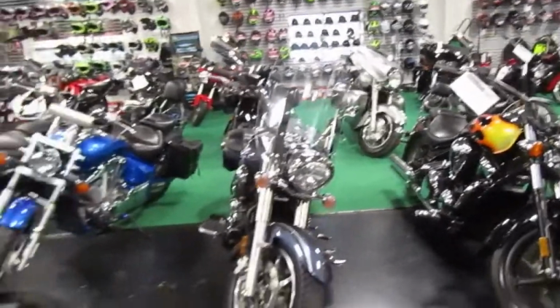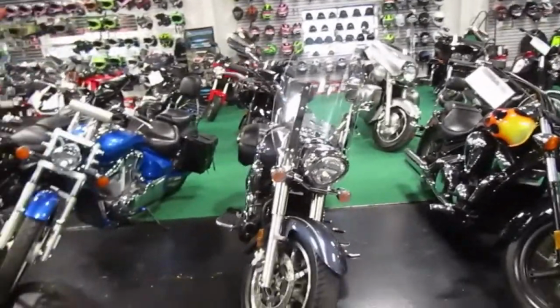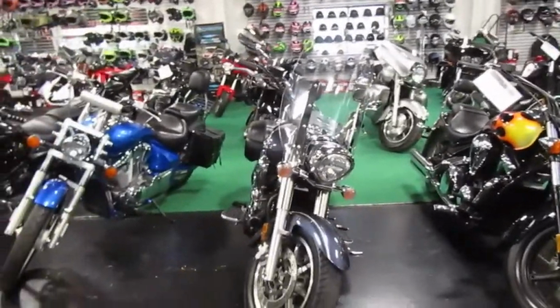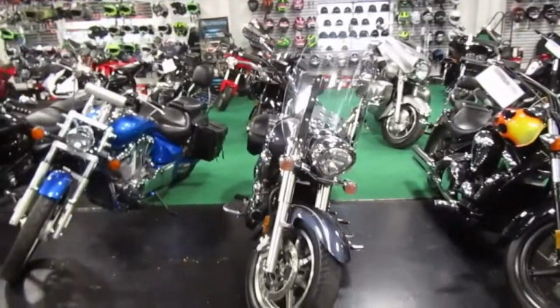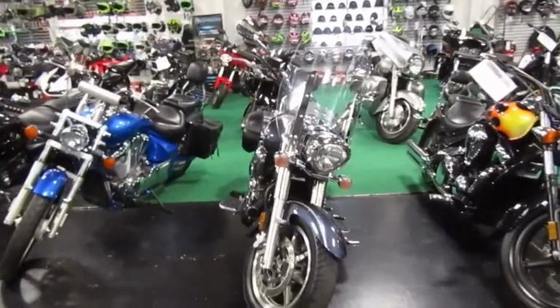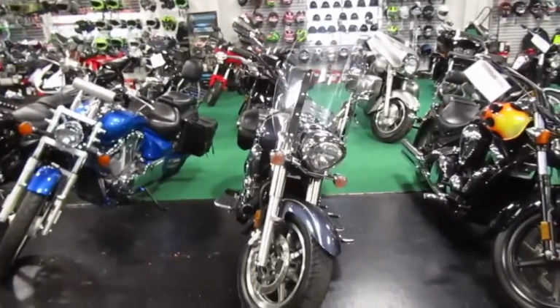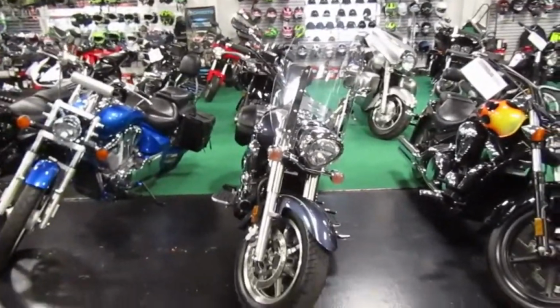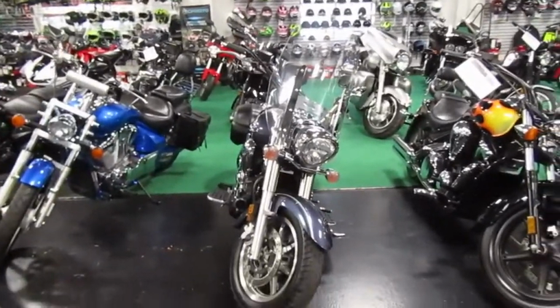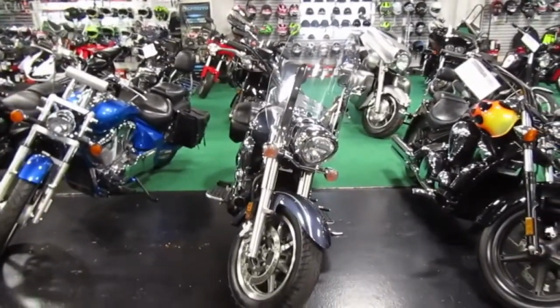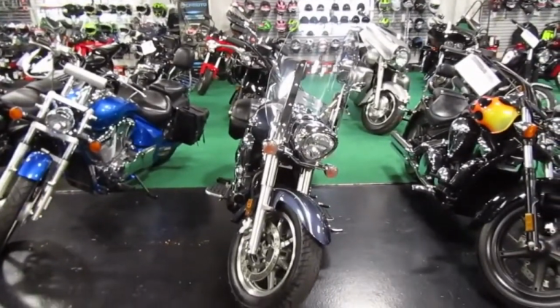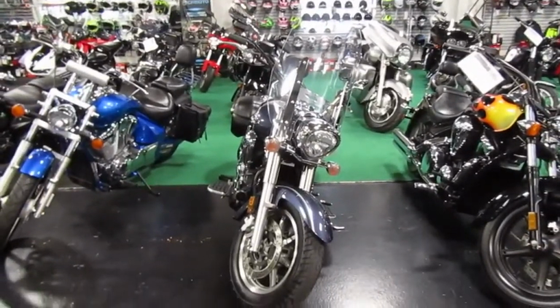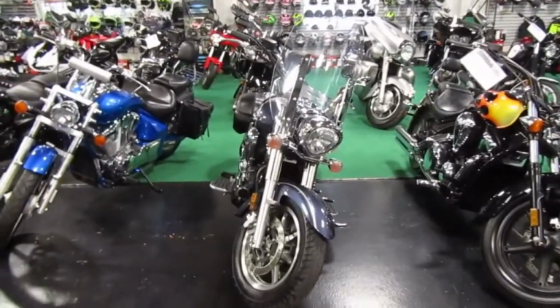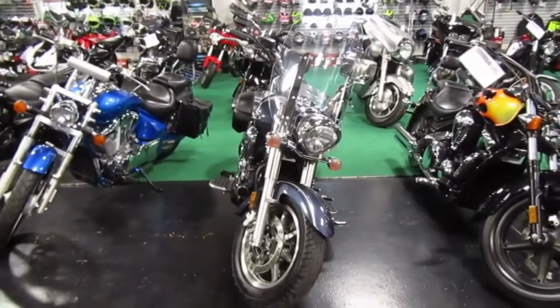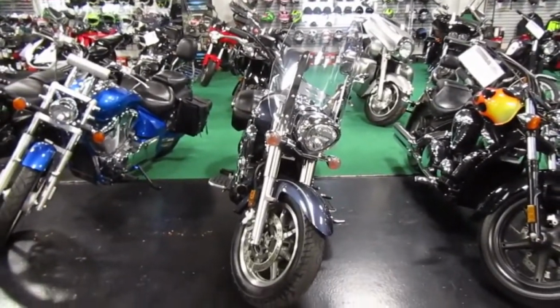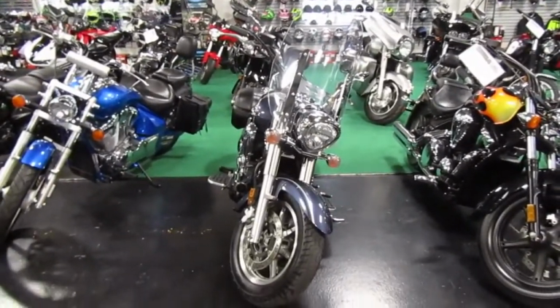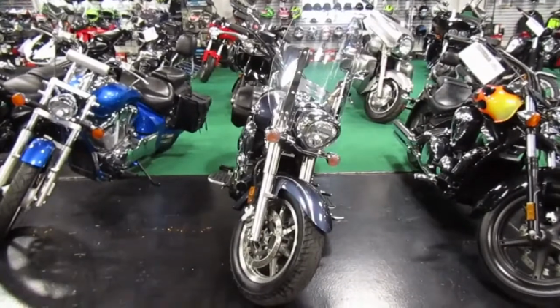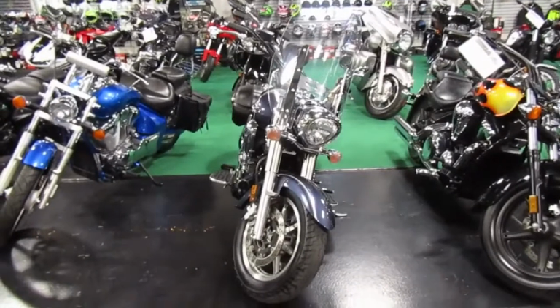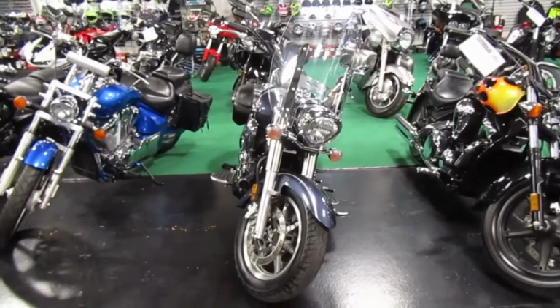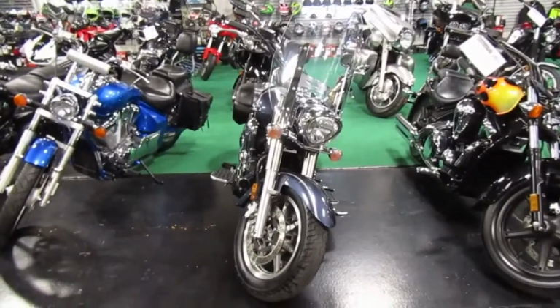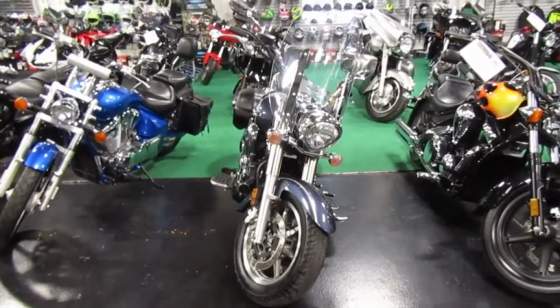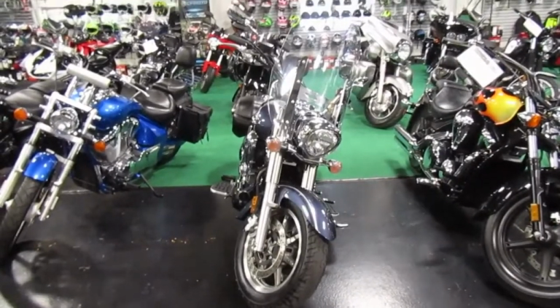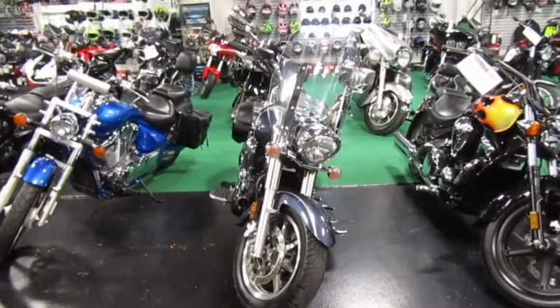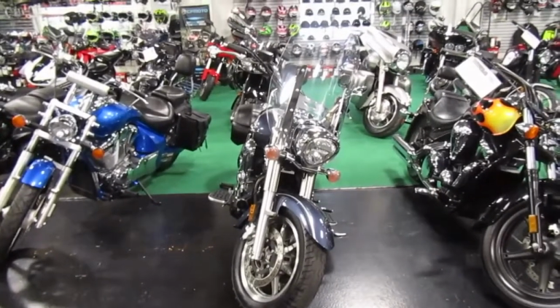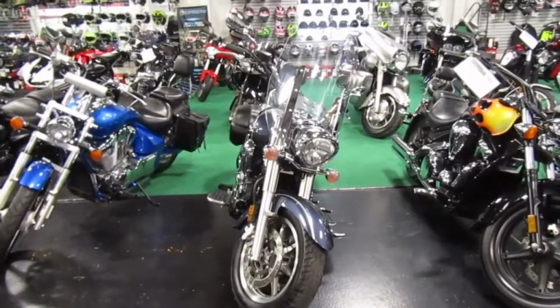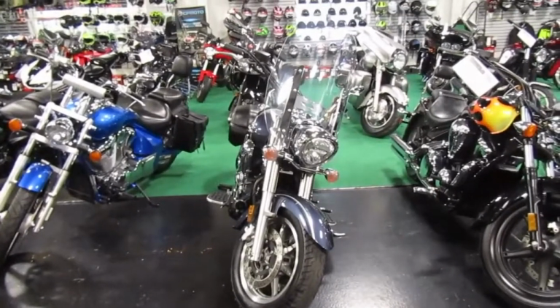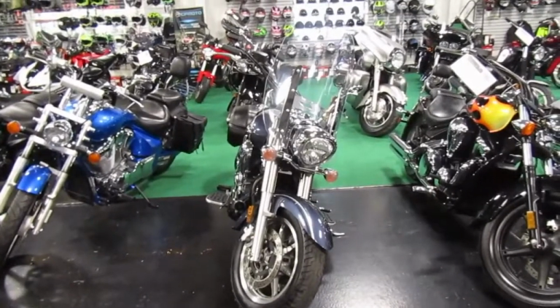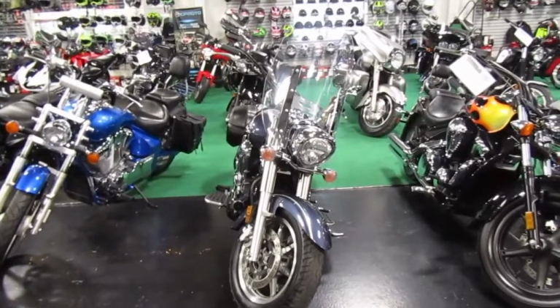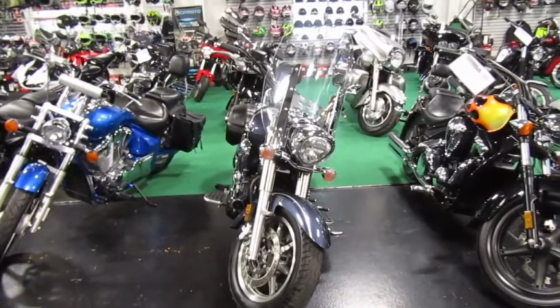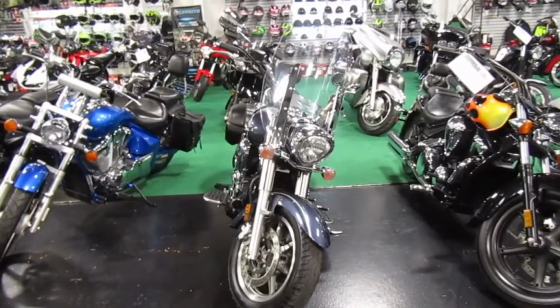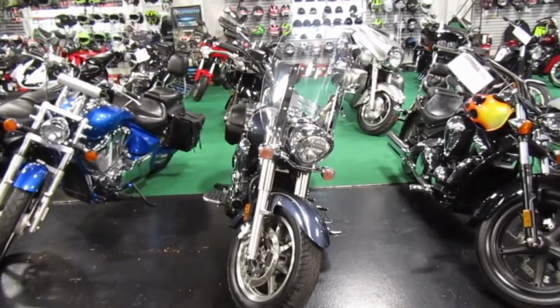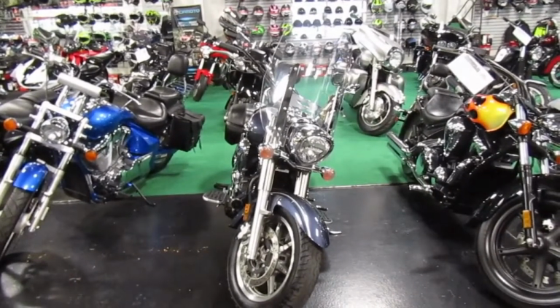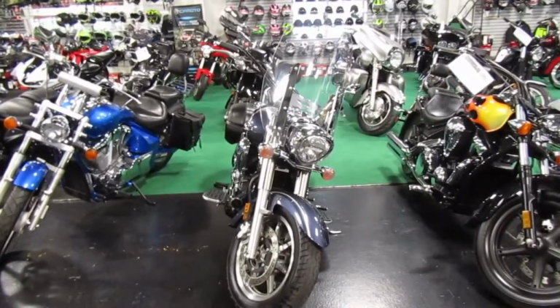If you're interested in this 2015 Yamaha V-Star 1300, please give us a call at Mega Motorsports in West Plains, Missouri.